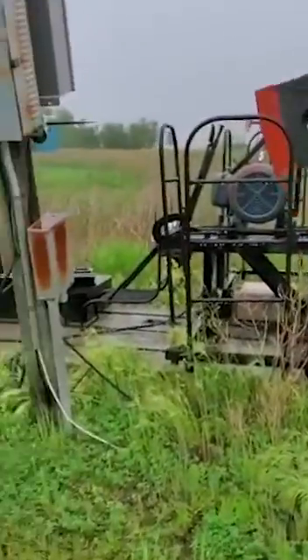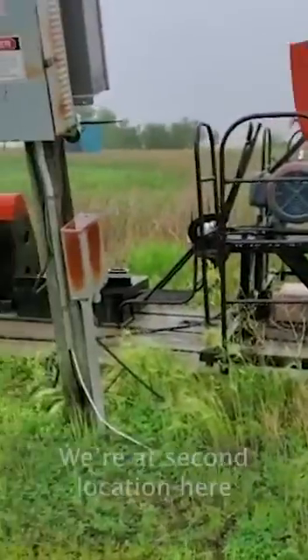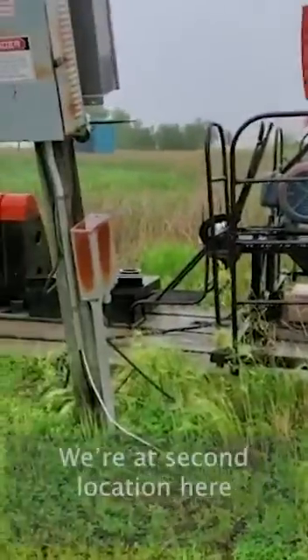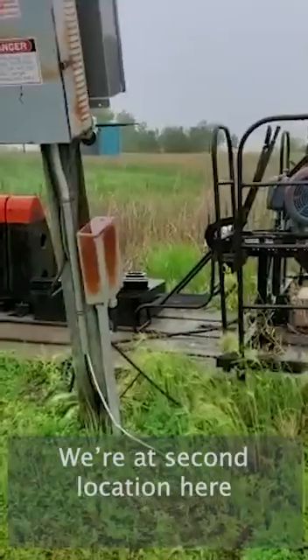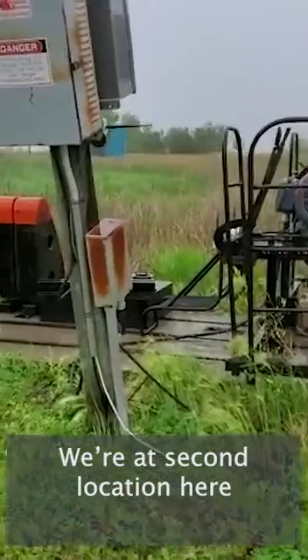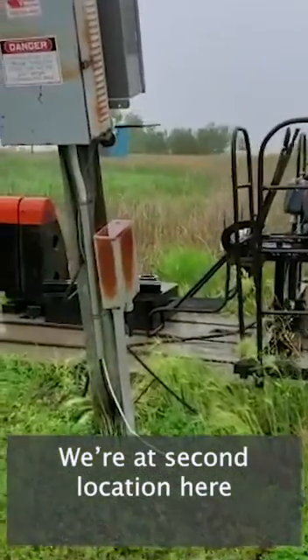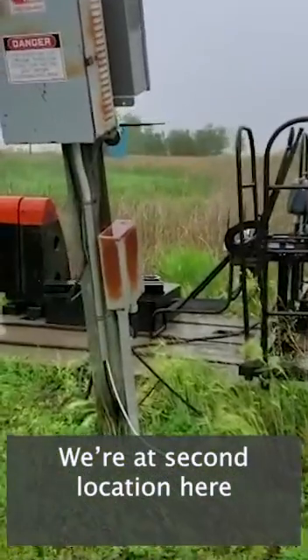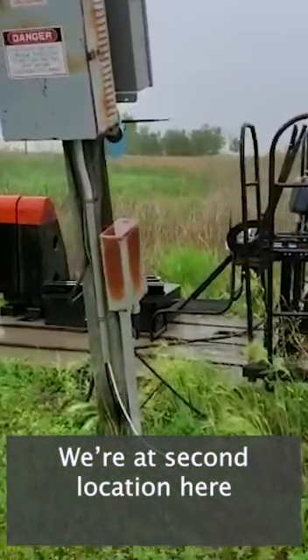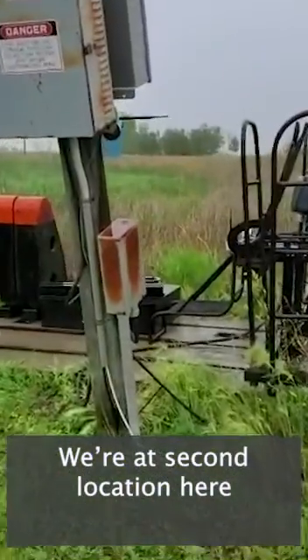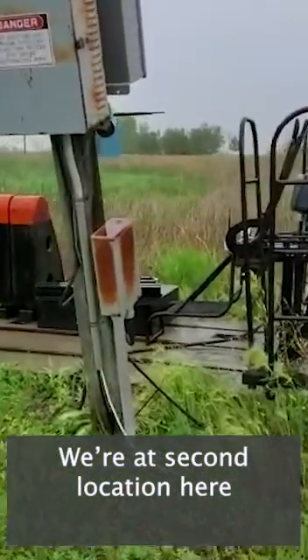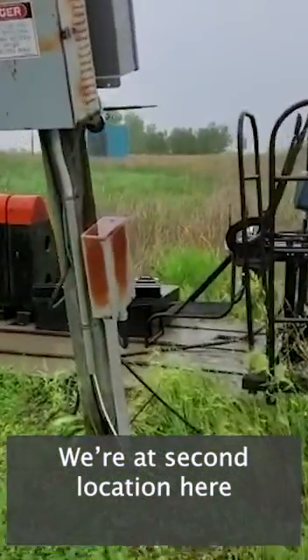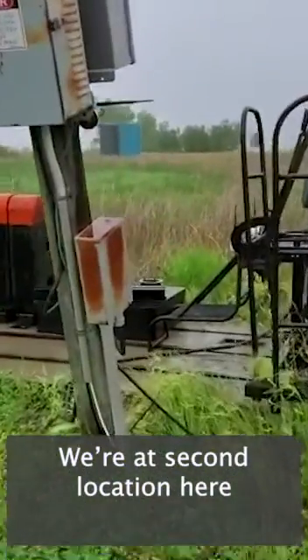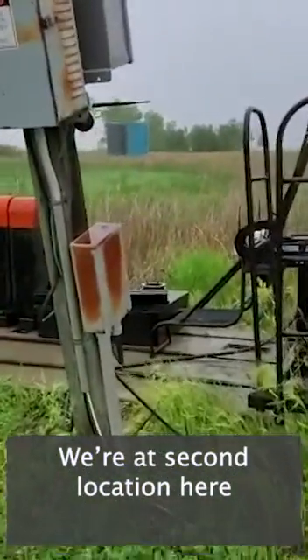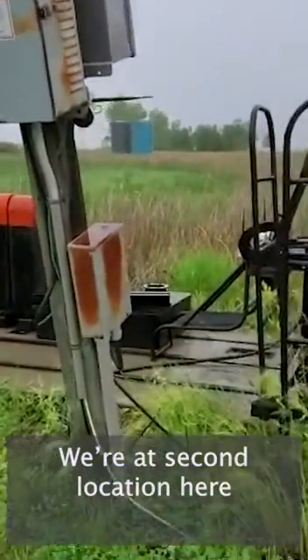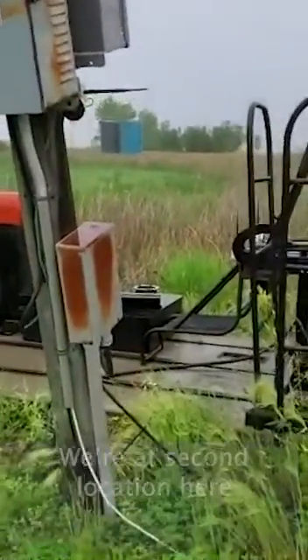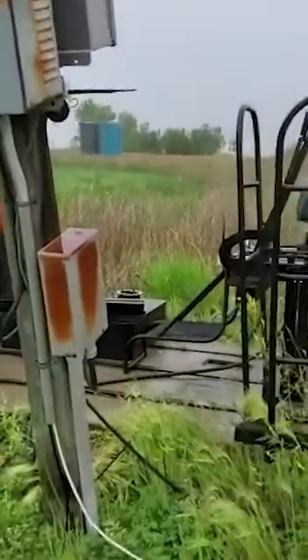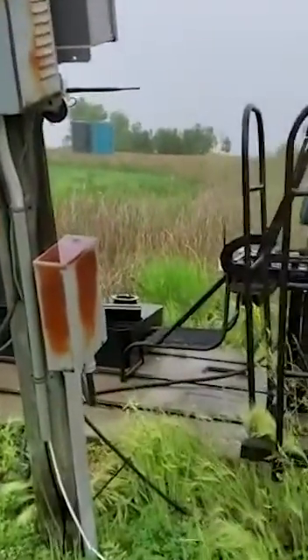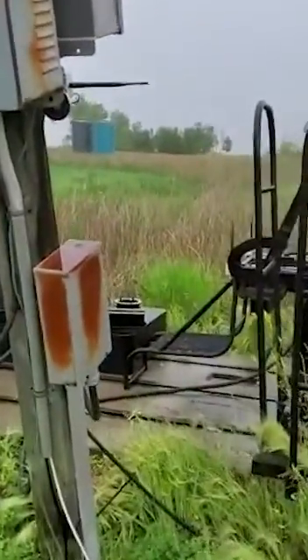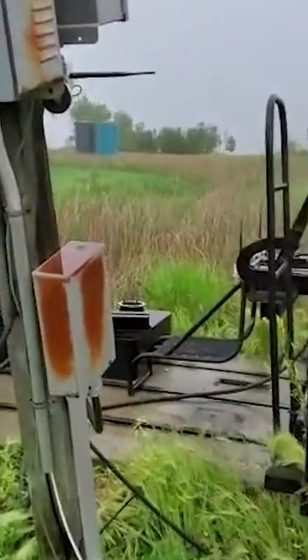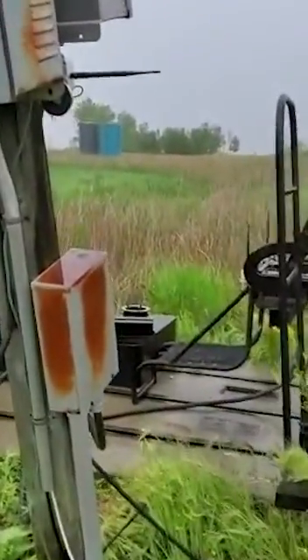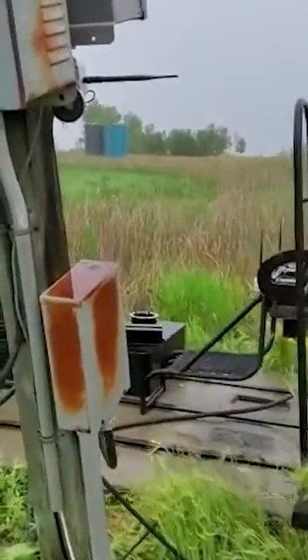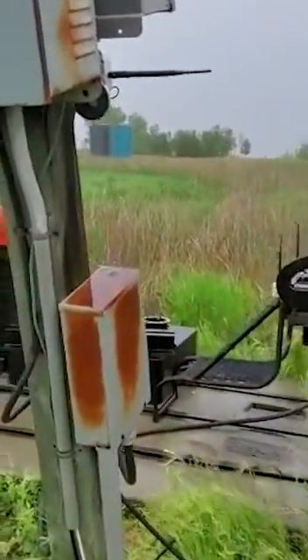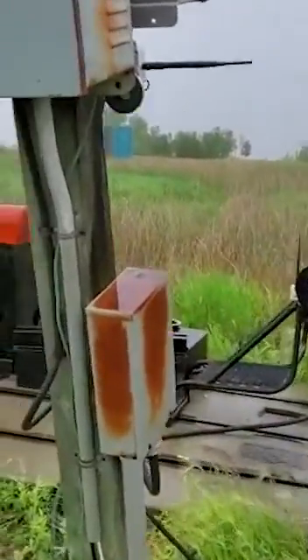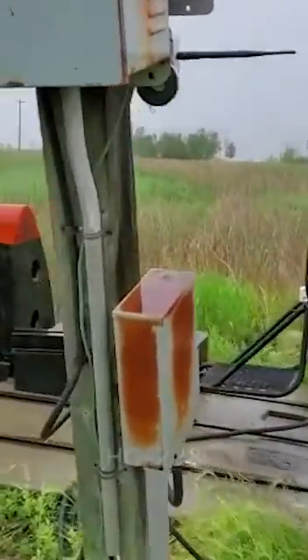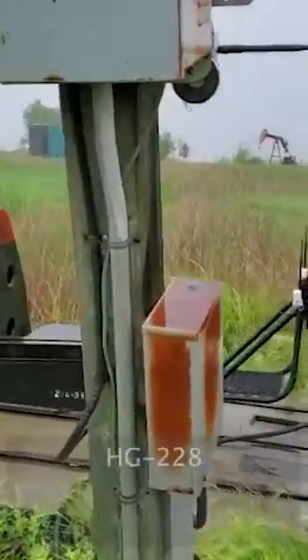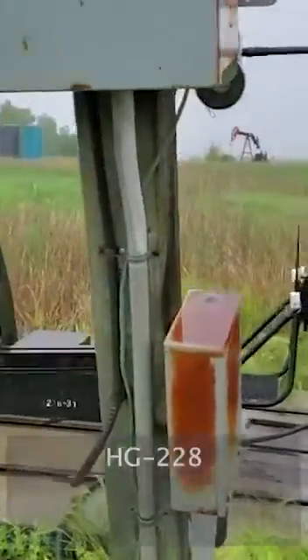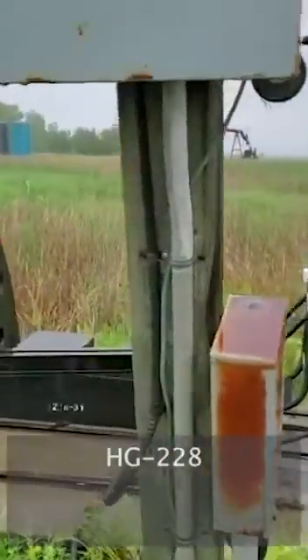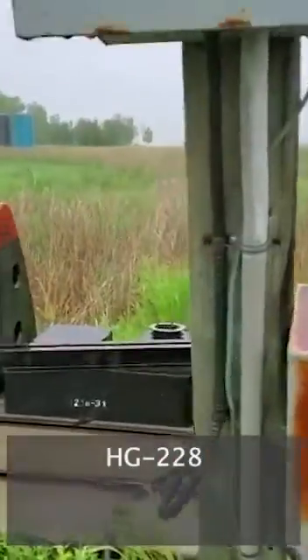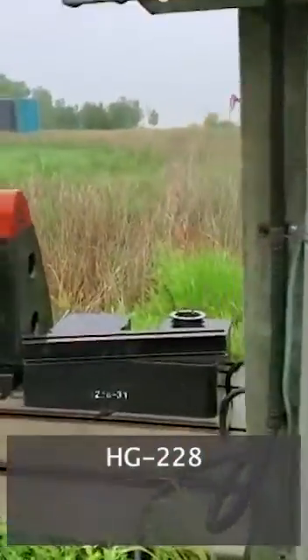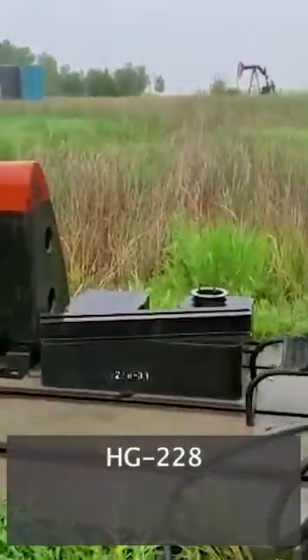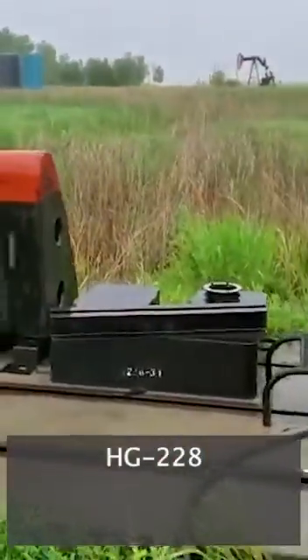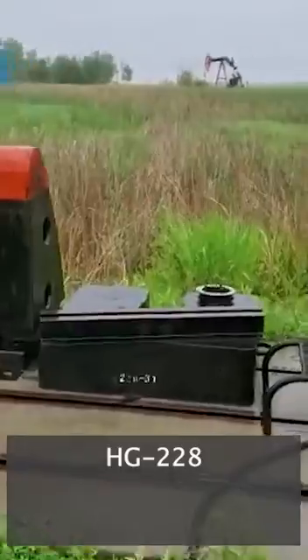We're at the second location here, HG 228.